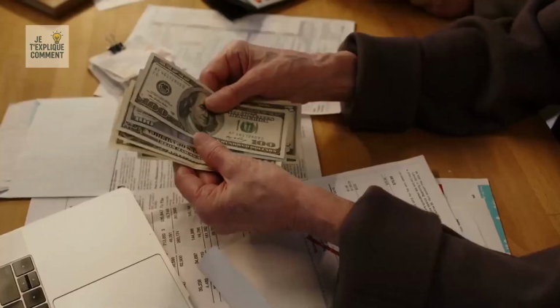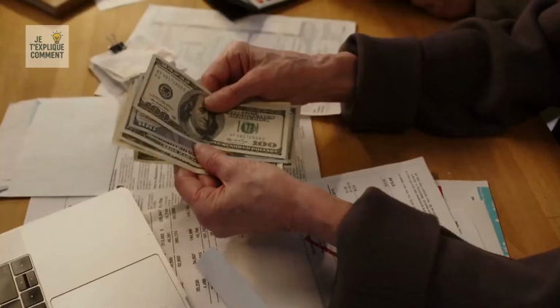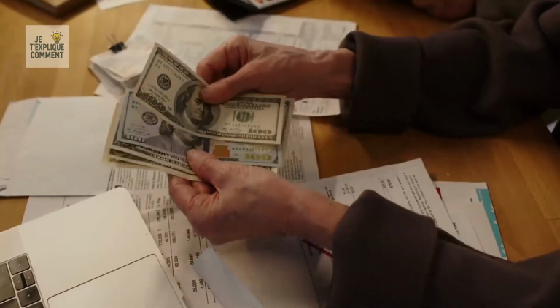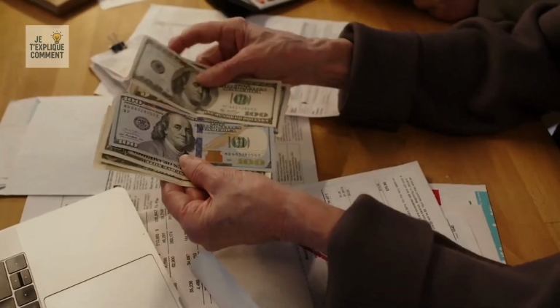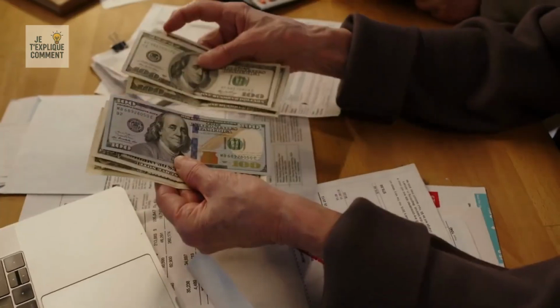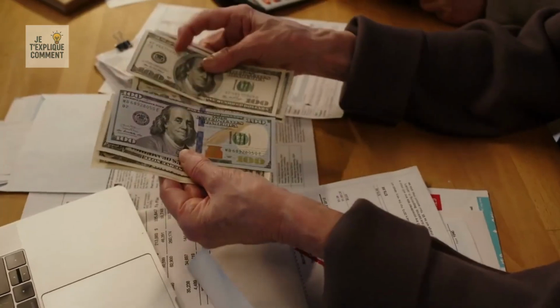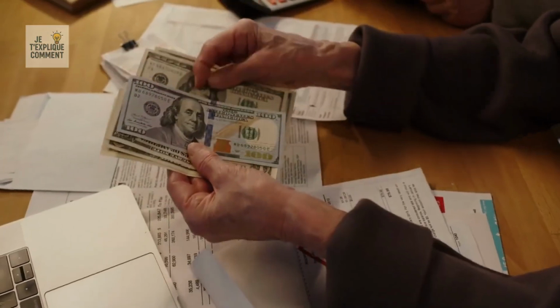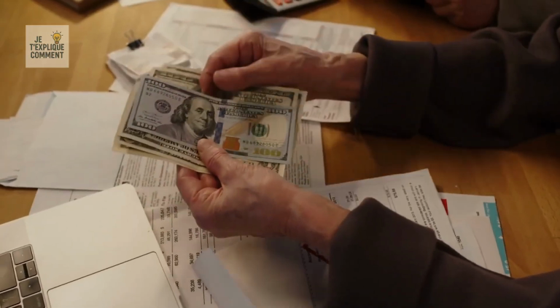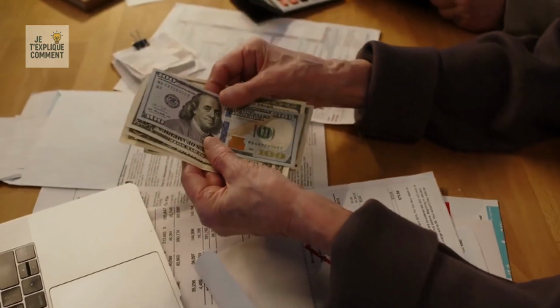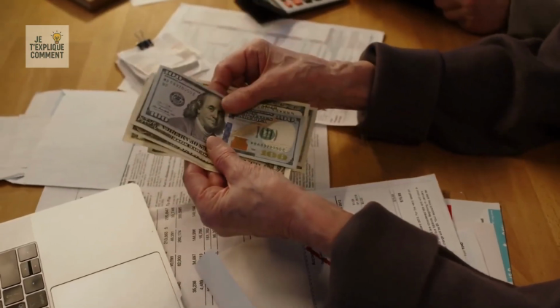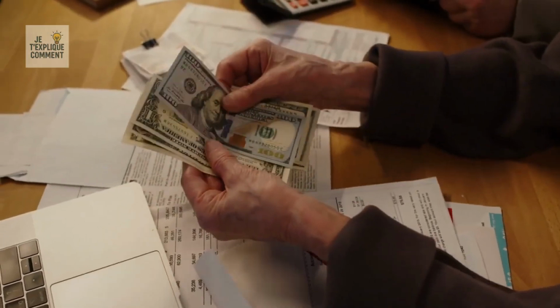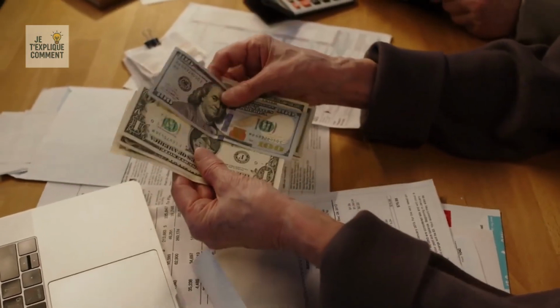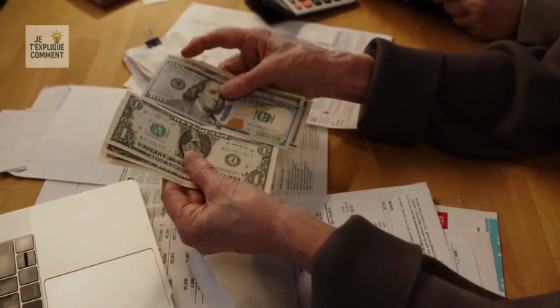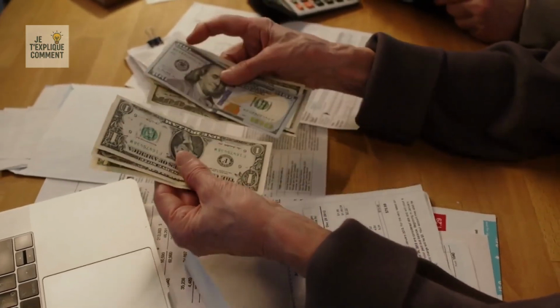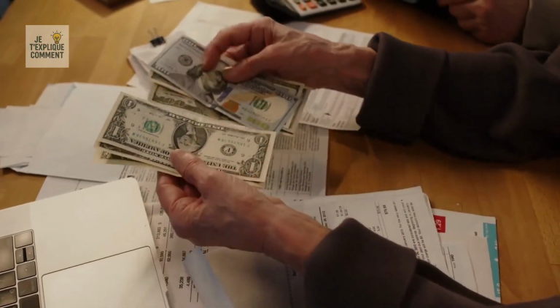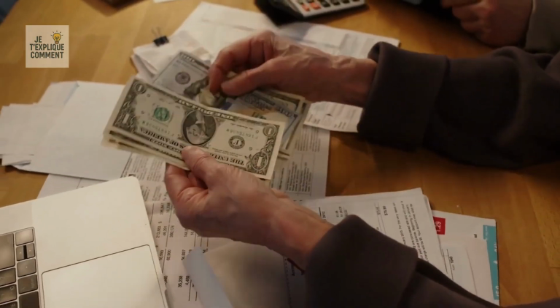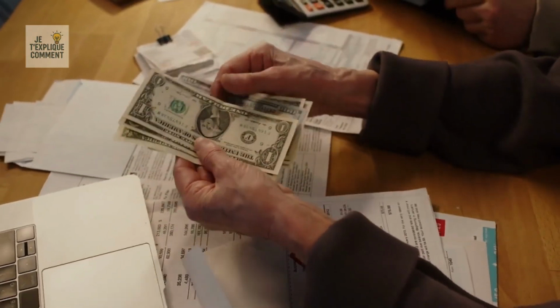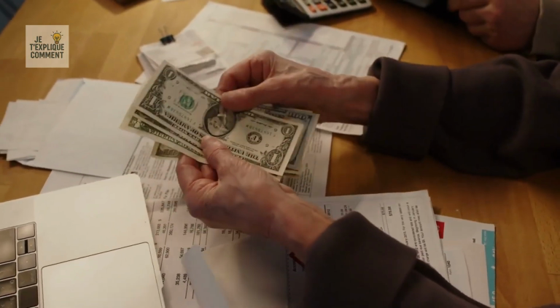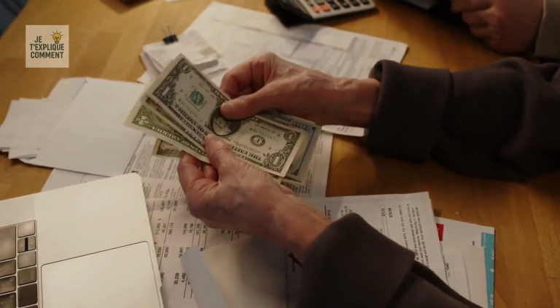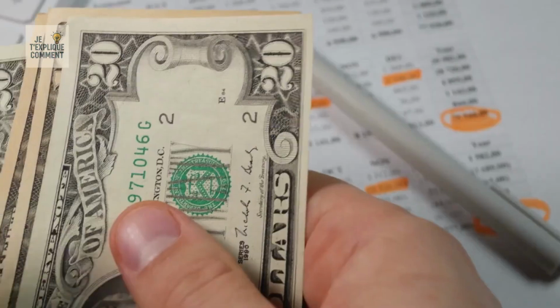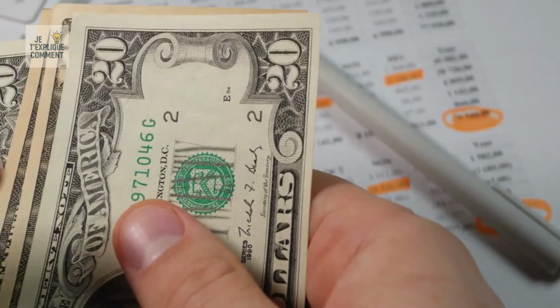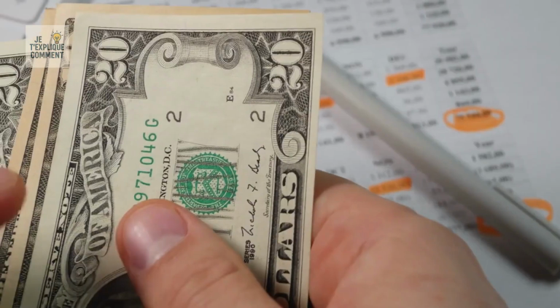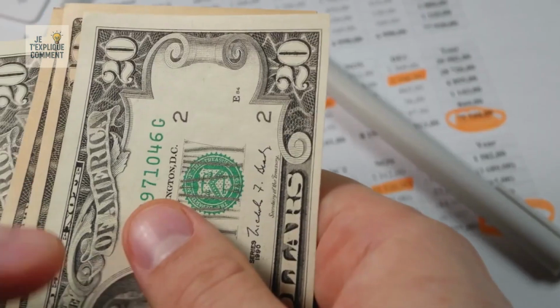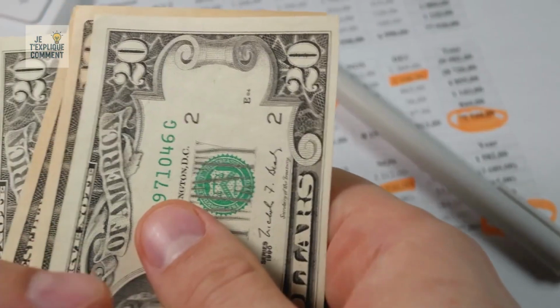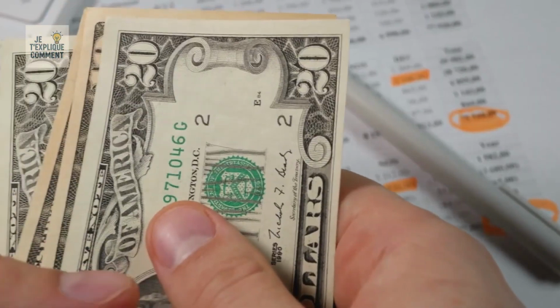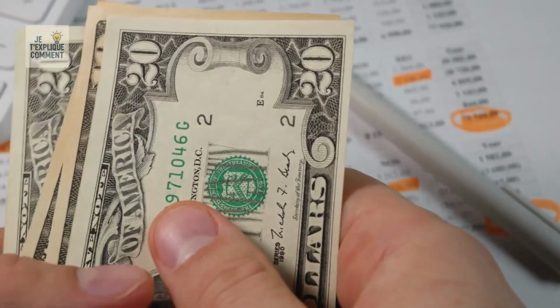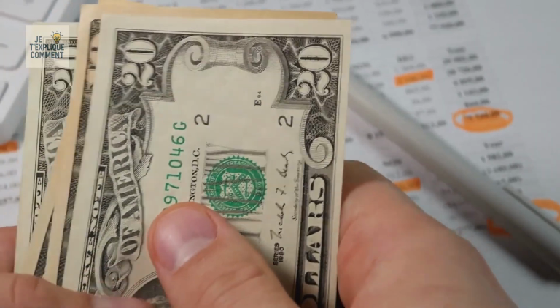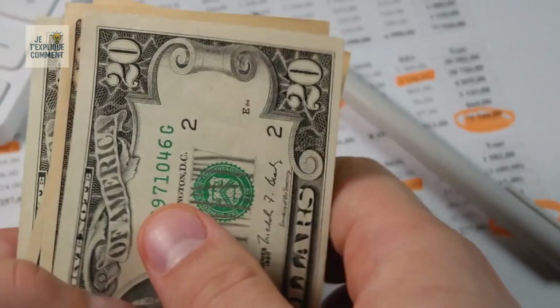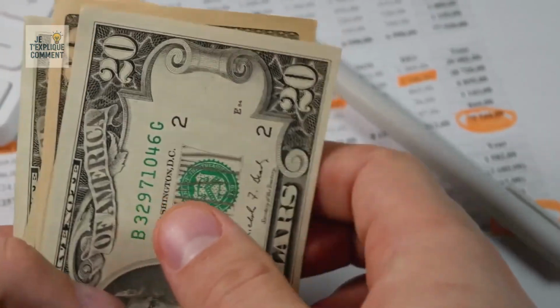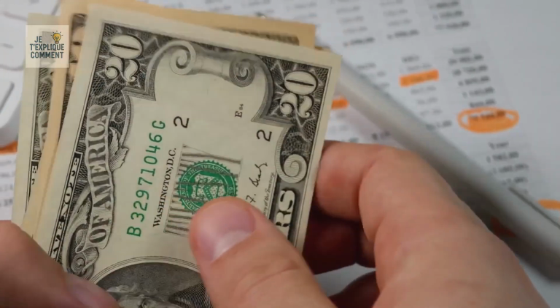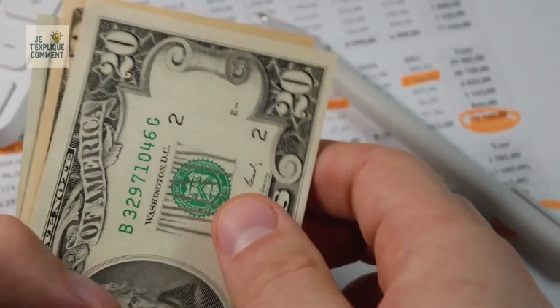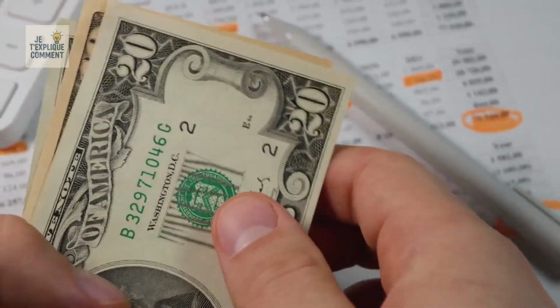Each glance at a bill actually reveals a work of high precision, perfected over decades.